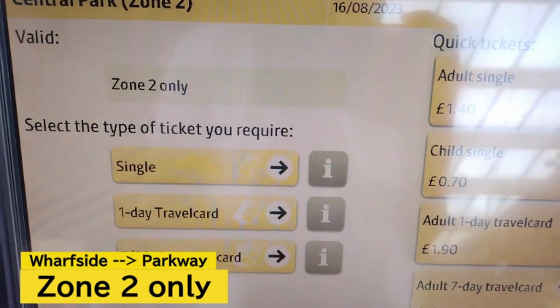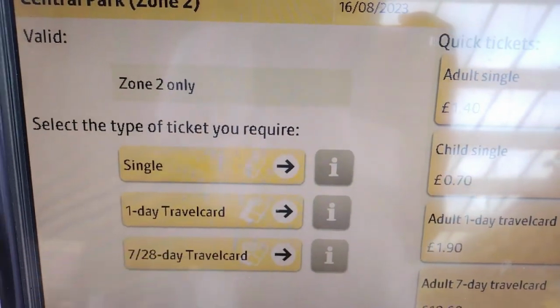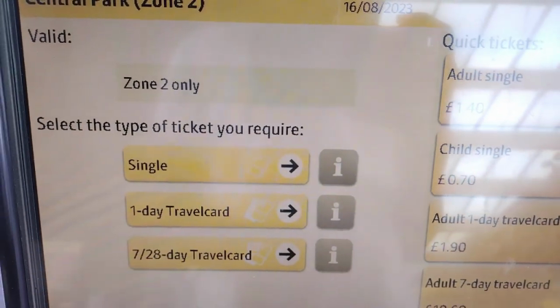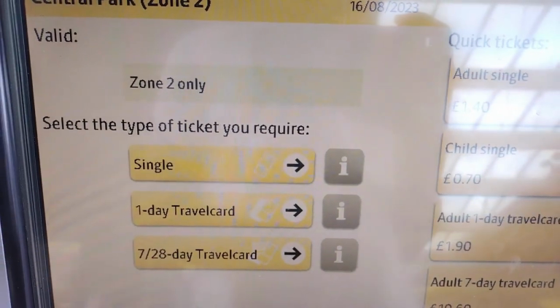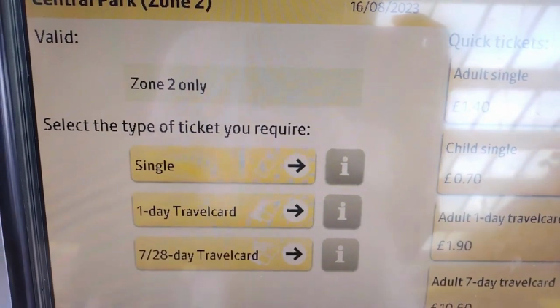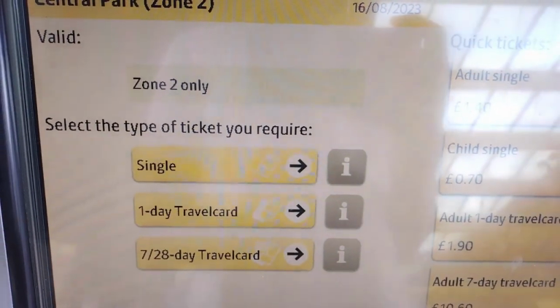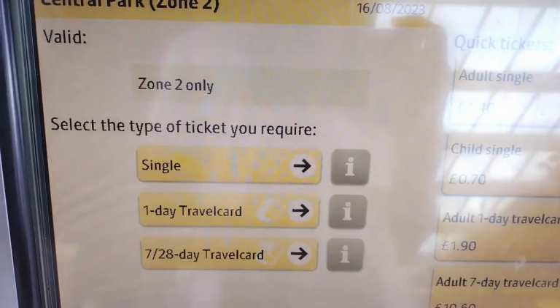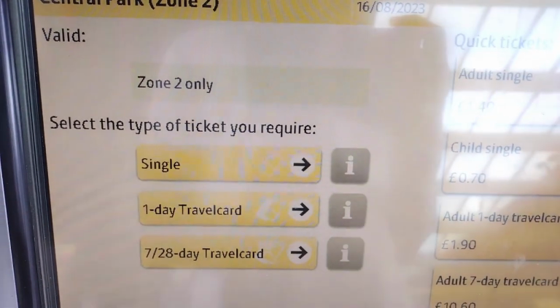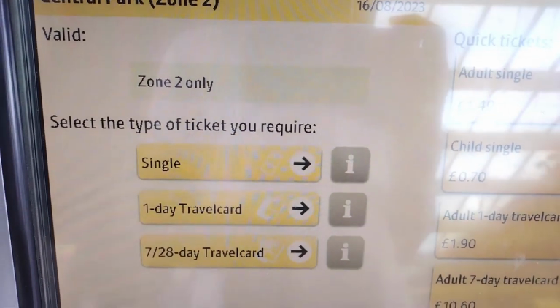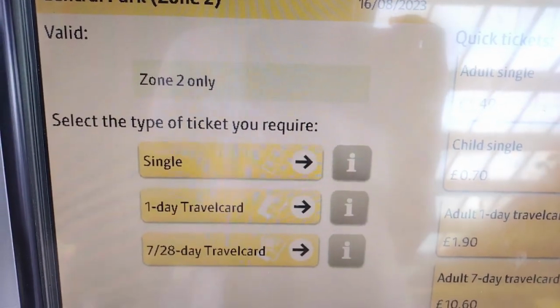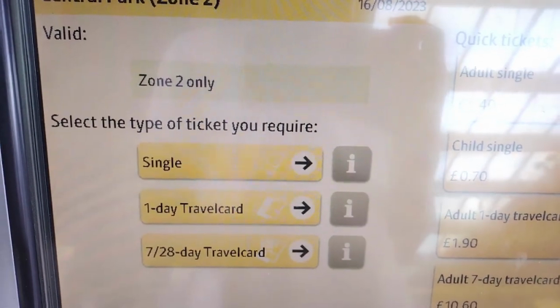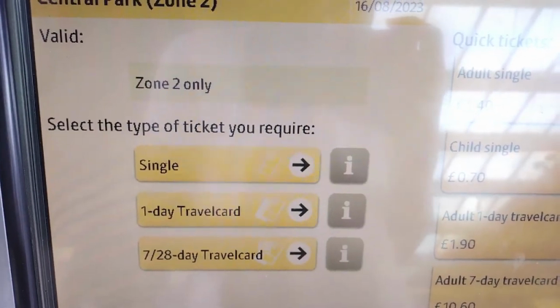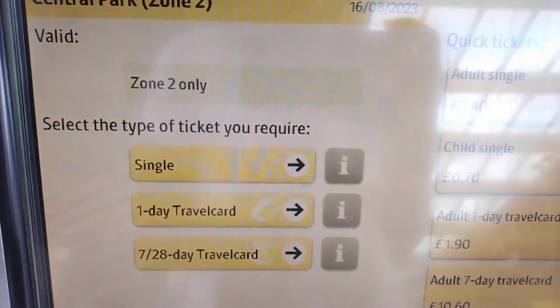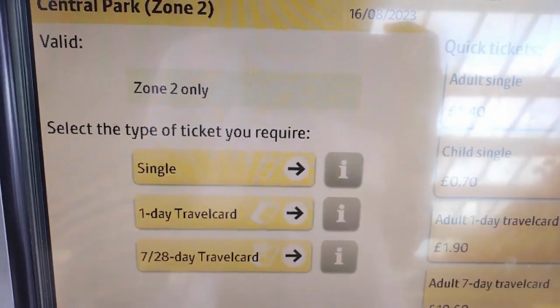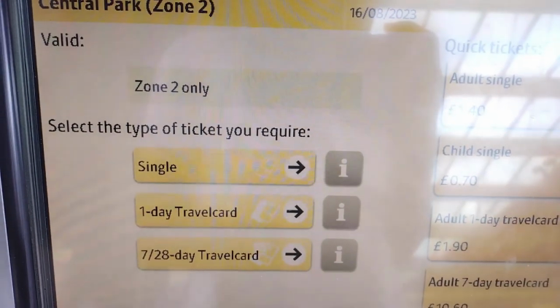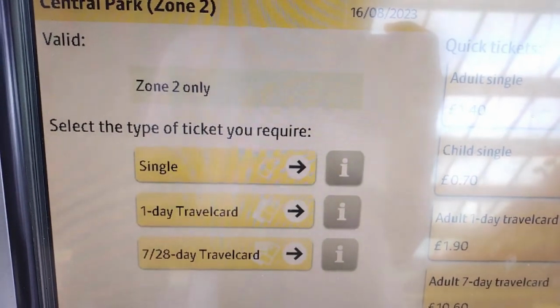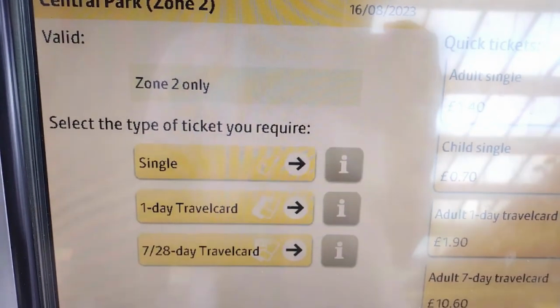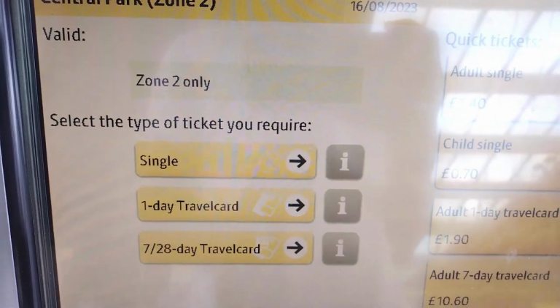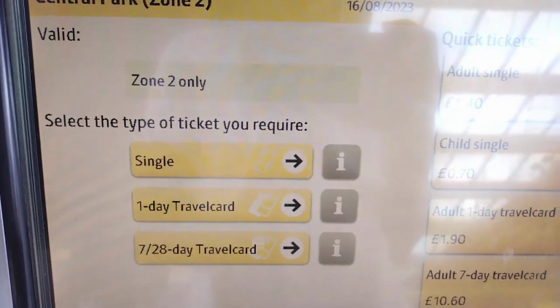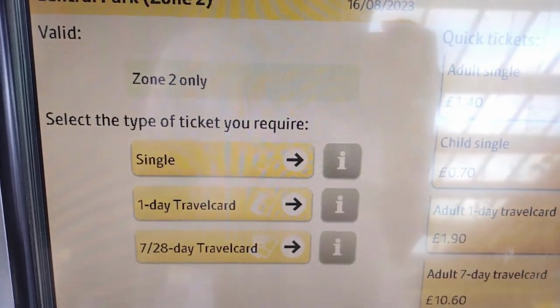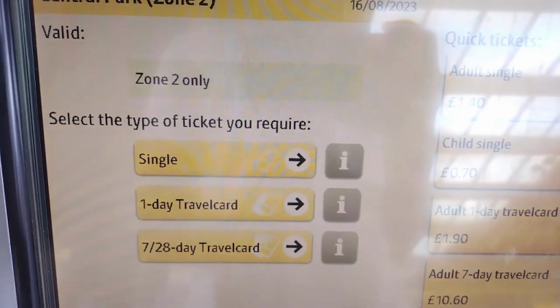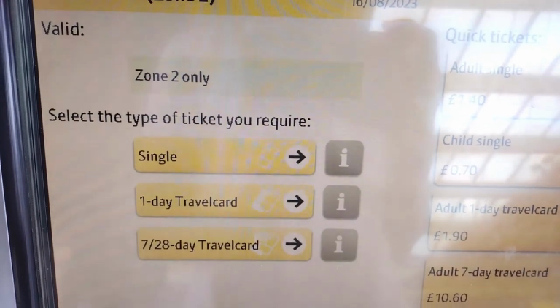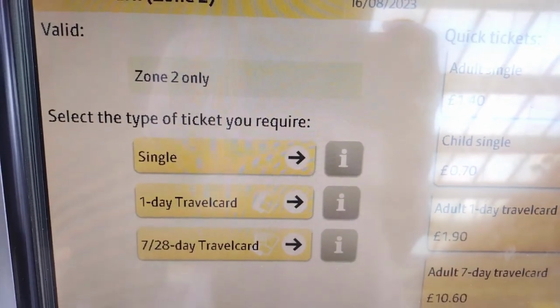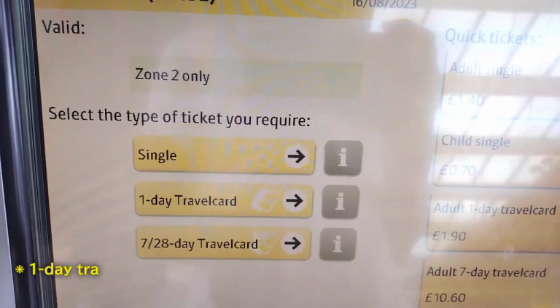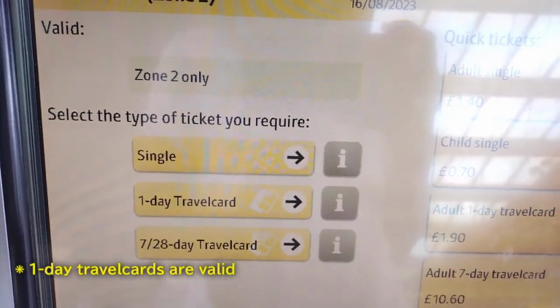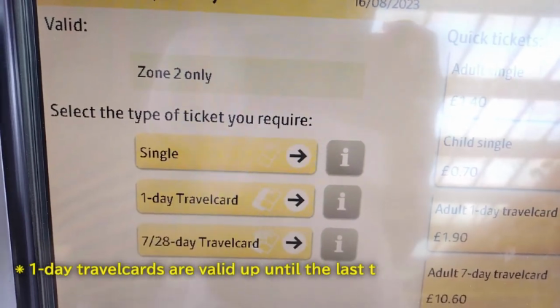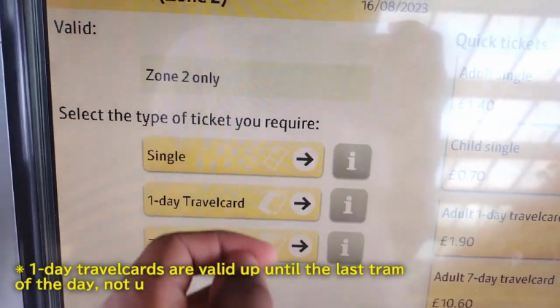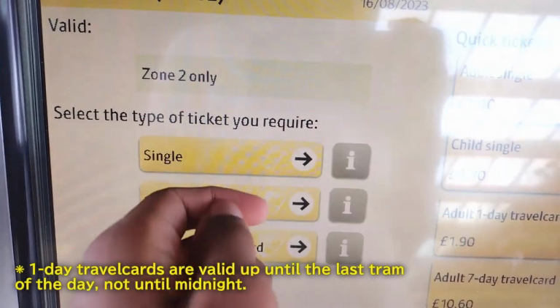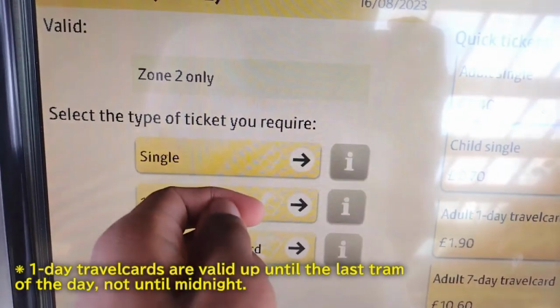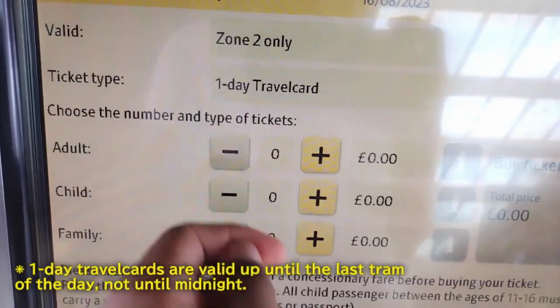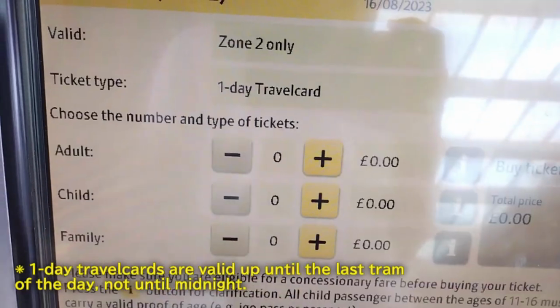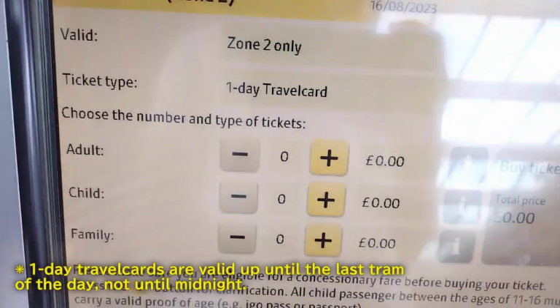I could get a single journey ticket, but I need to come back later, so I'll get a one-day travel card, because it can also act as a return ticket.